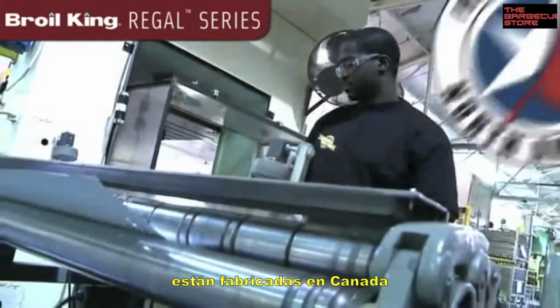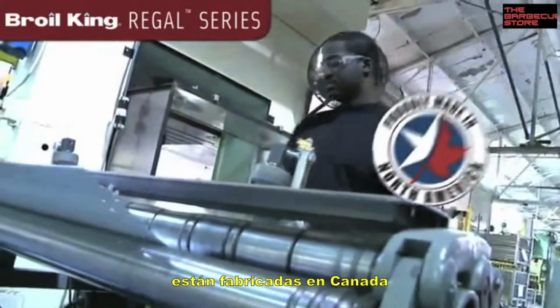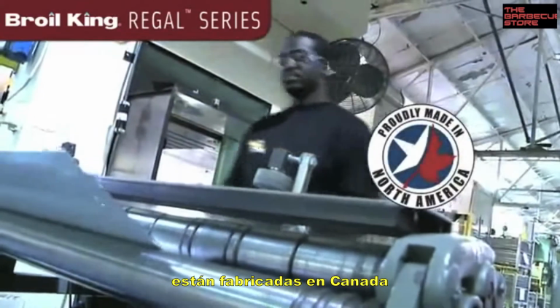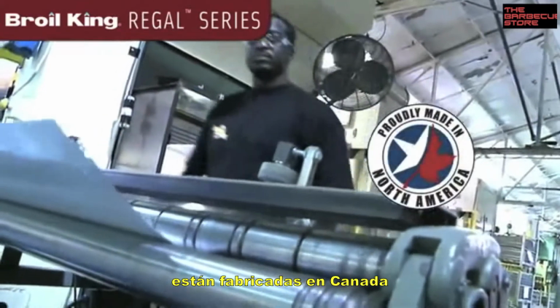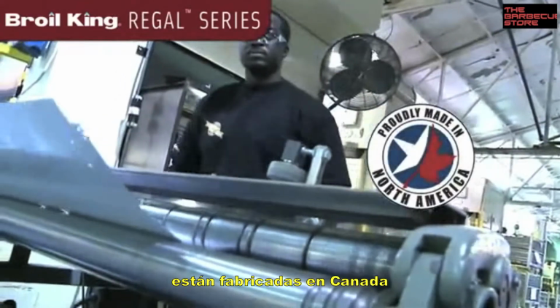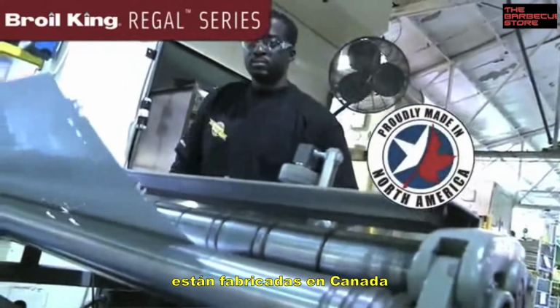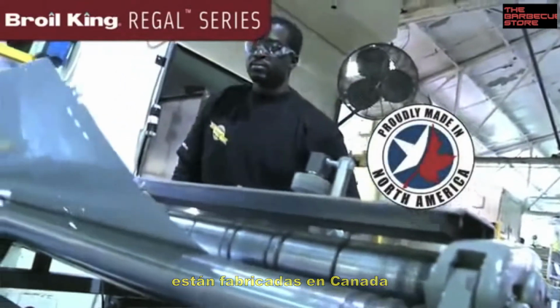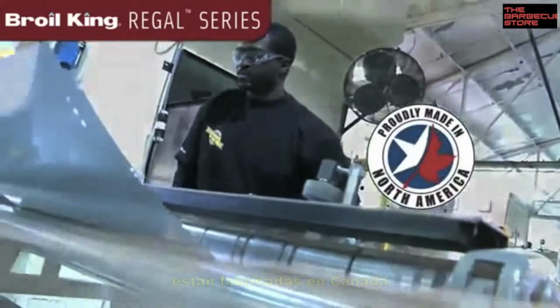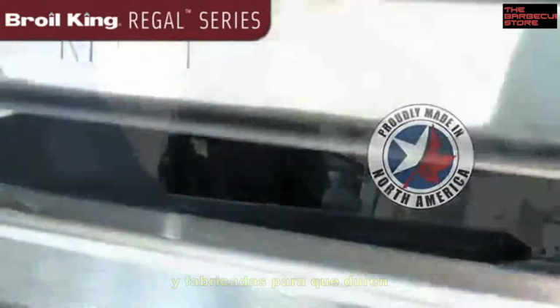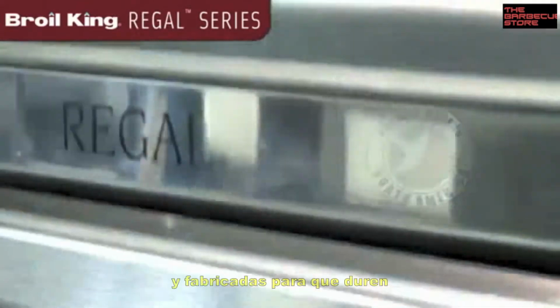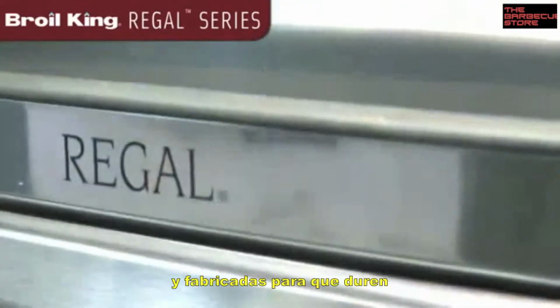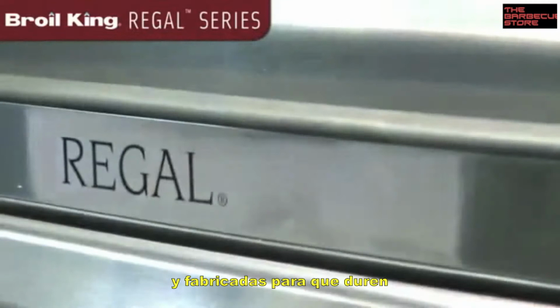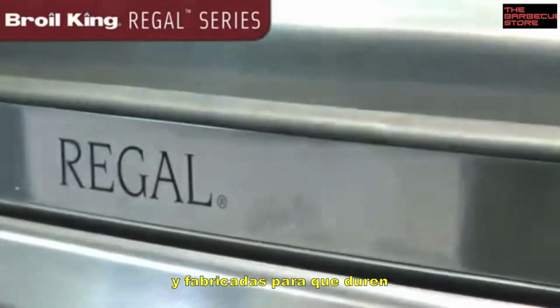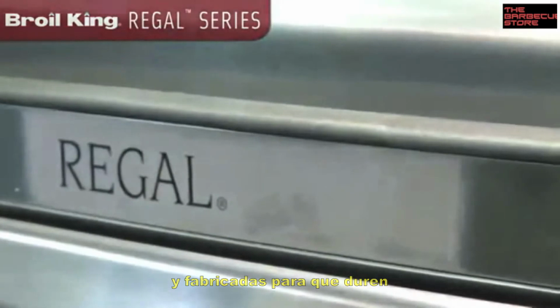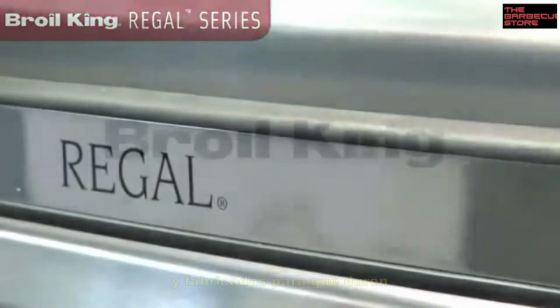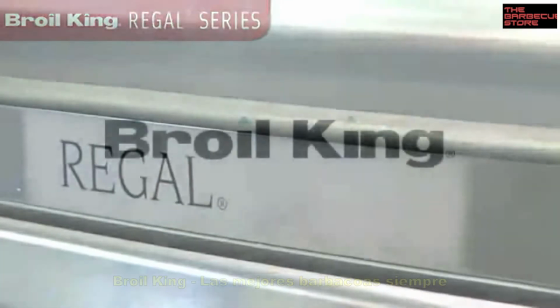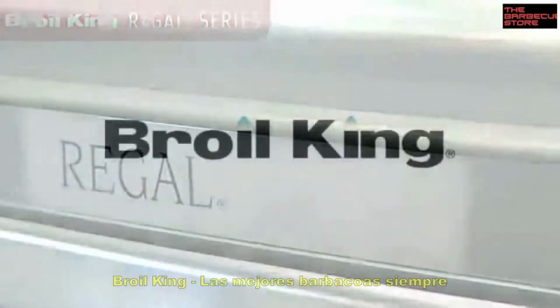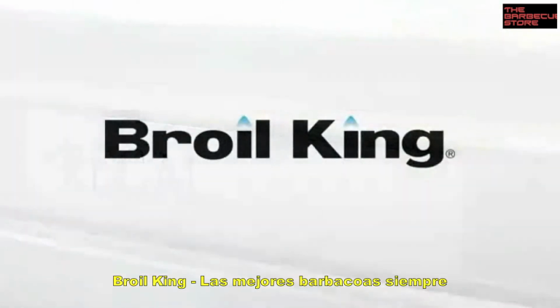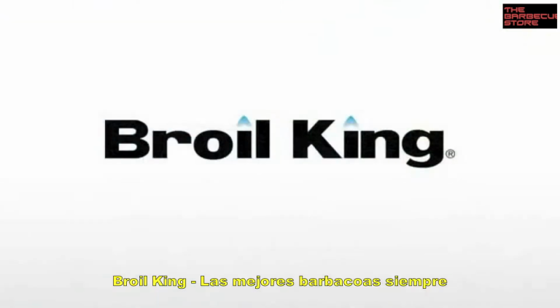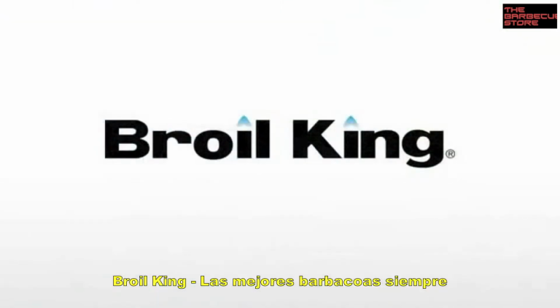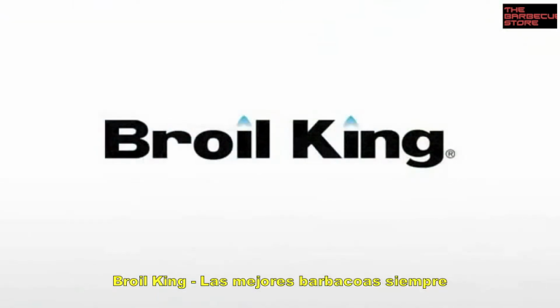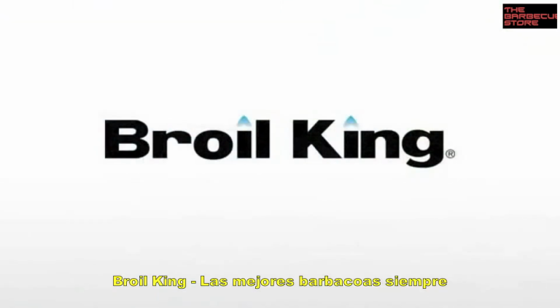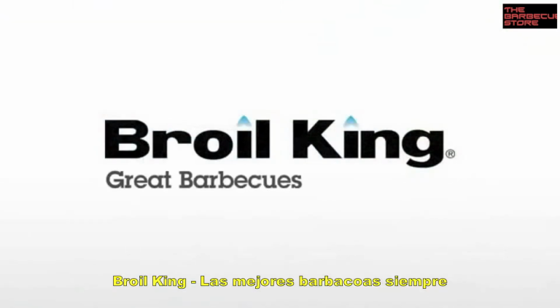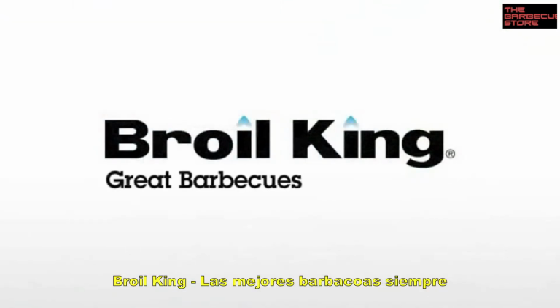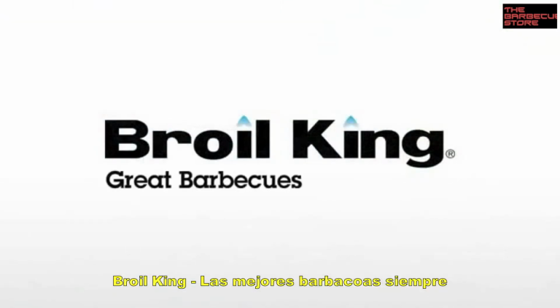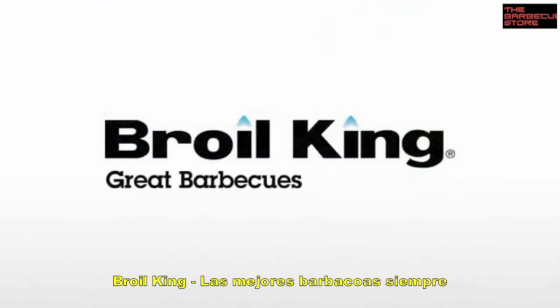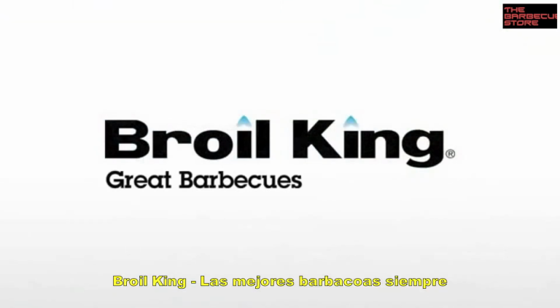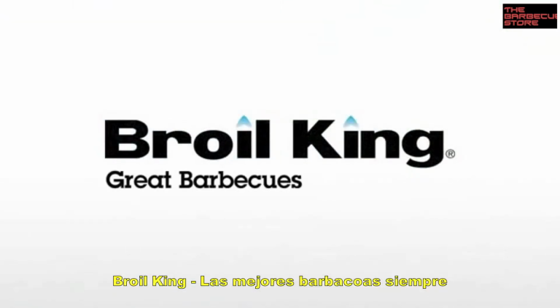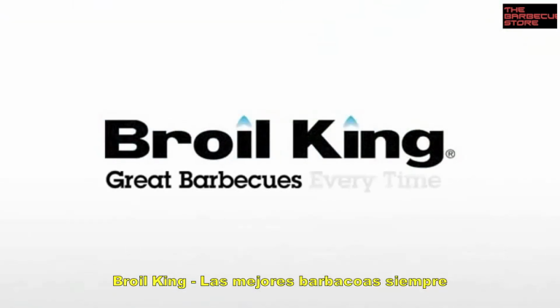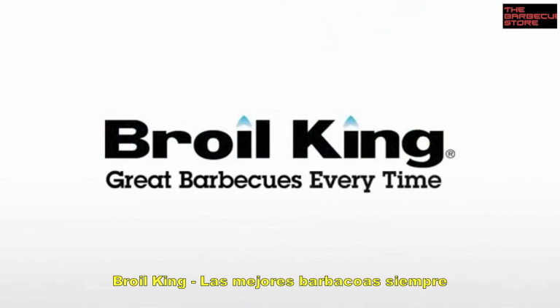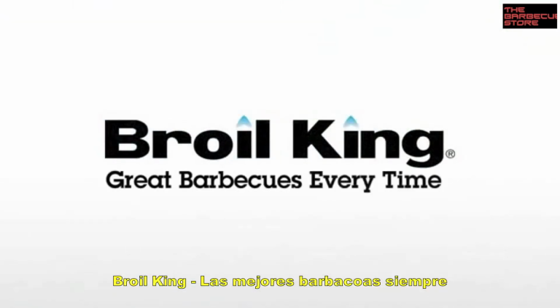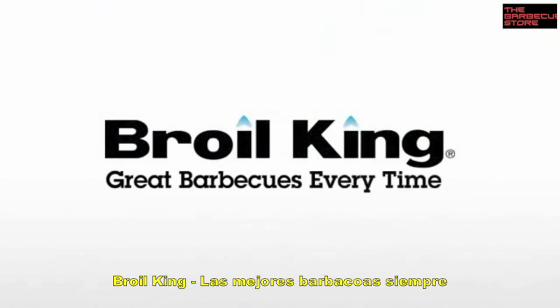Proudly built in North America, and built to last. We're Brolking. Great BBQs, every time.